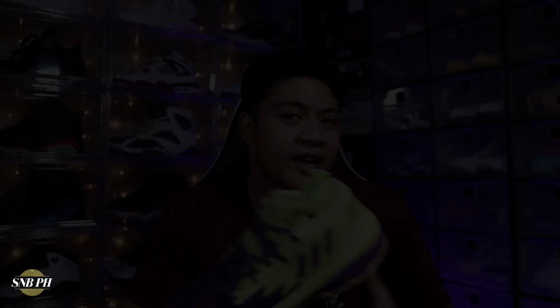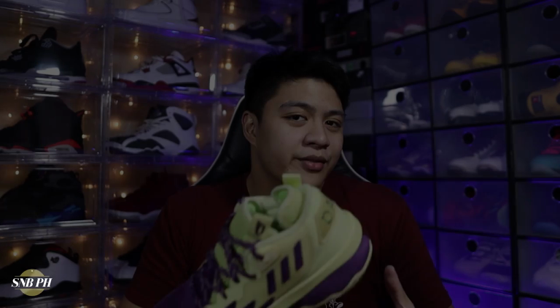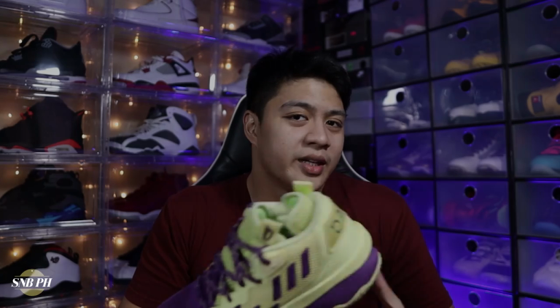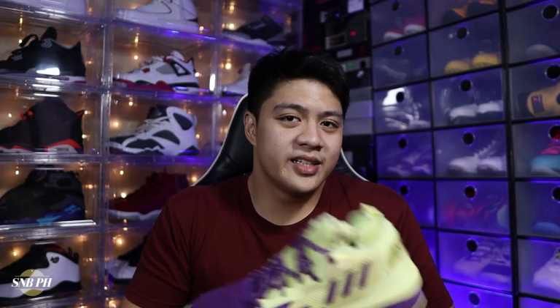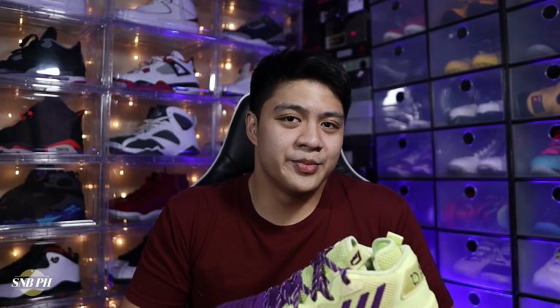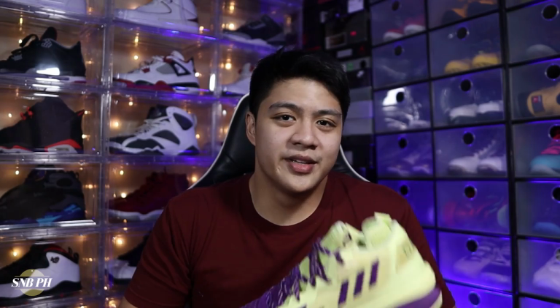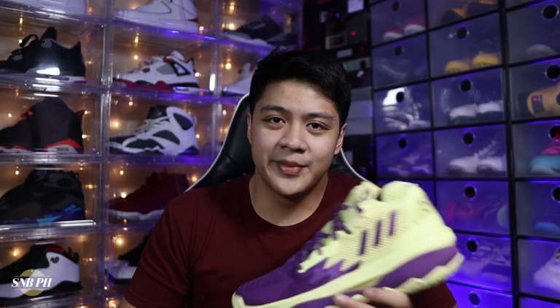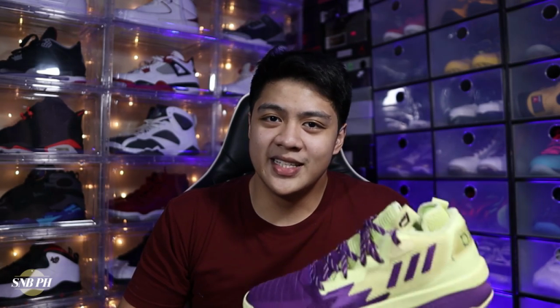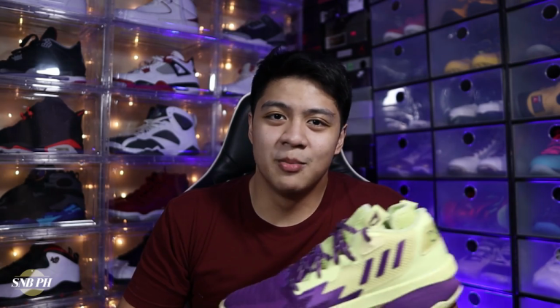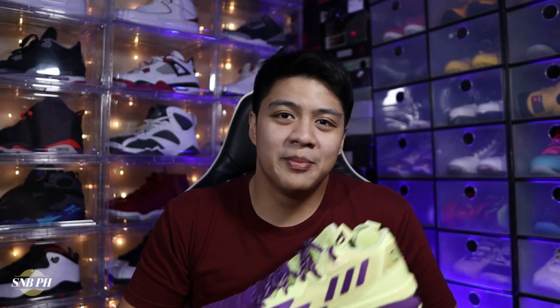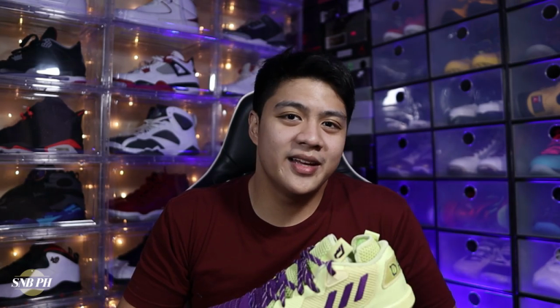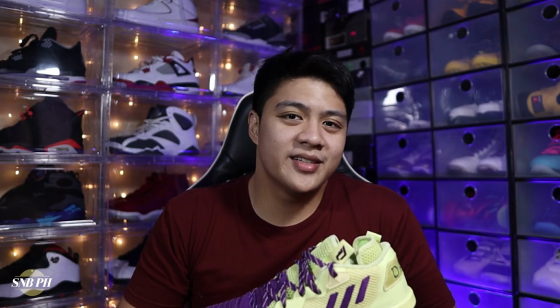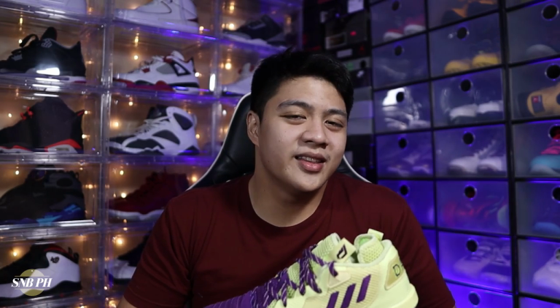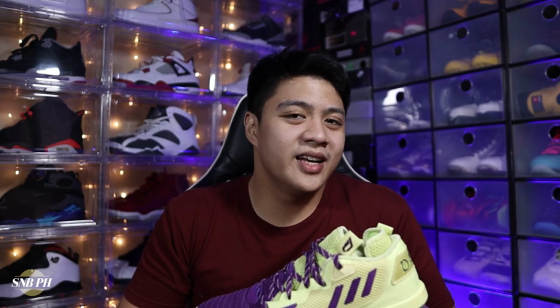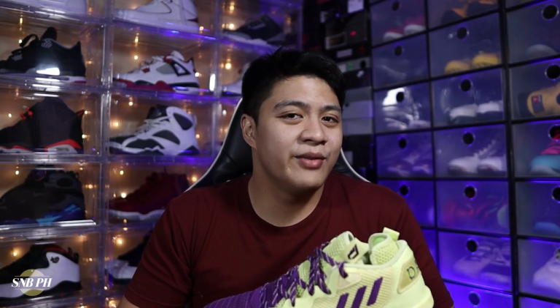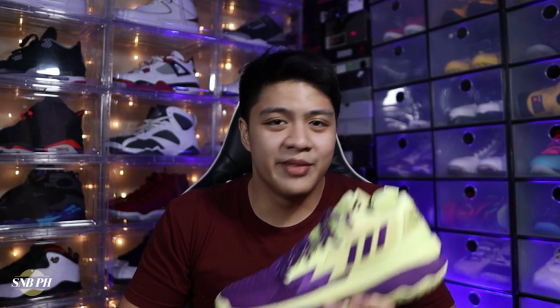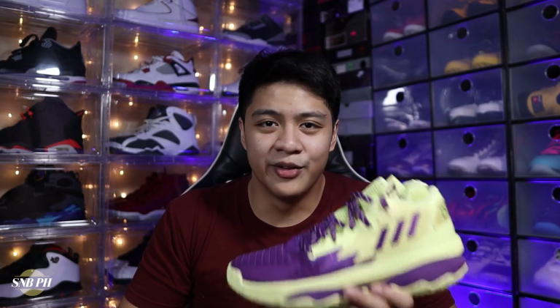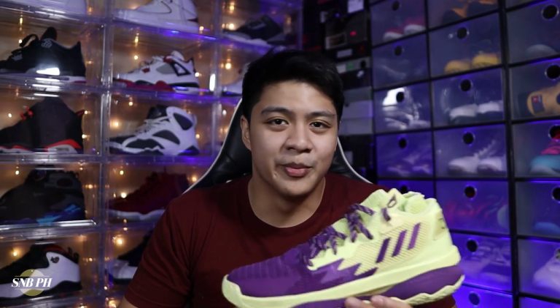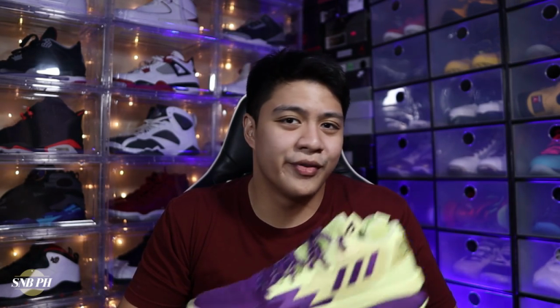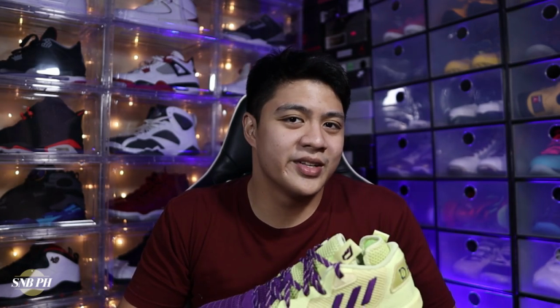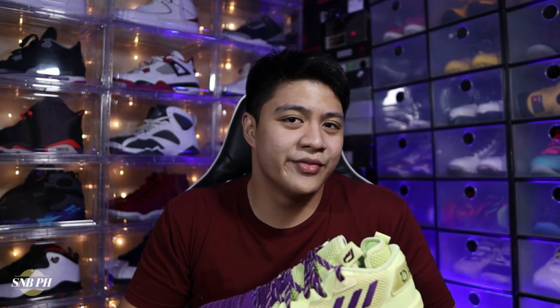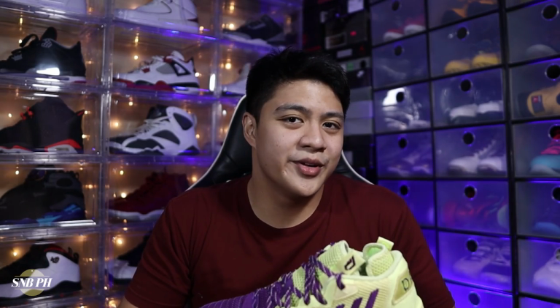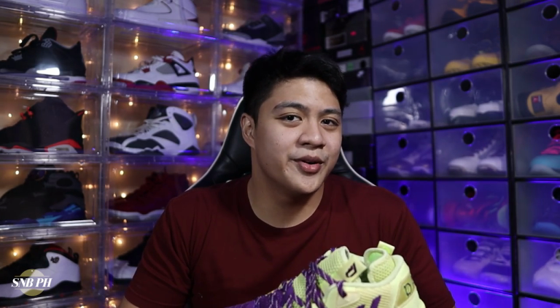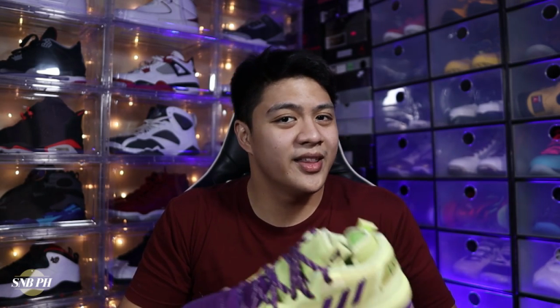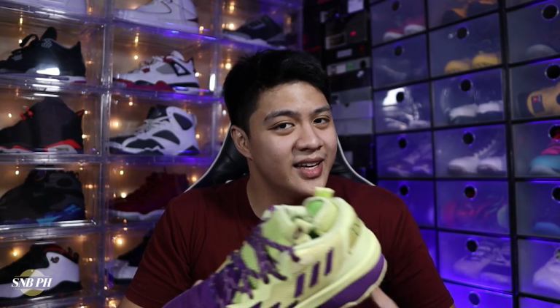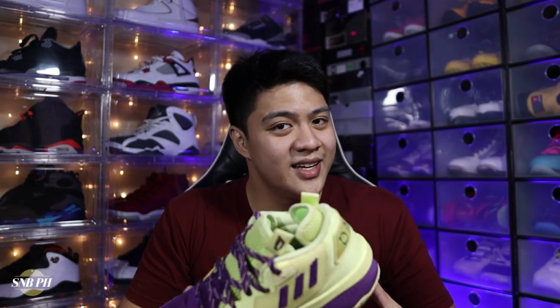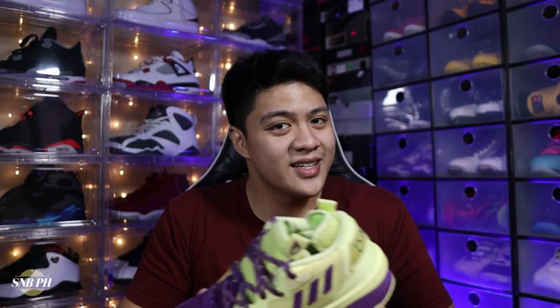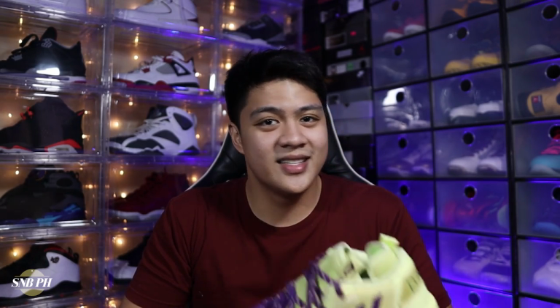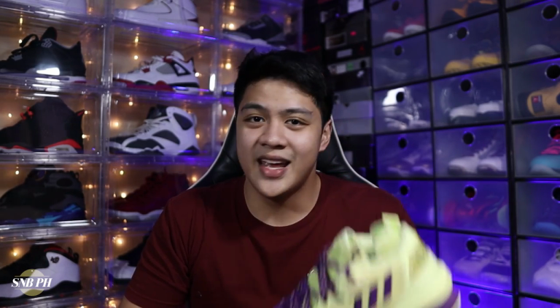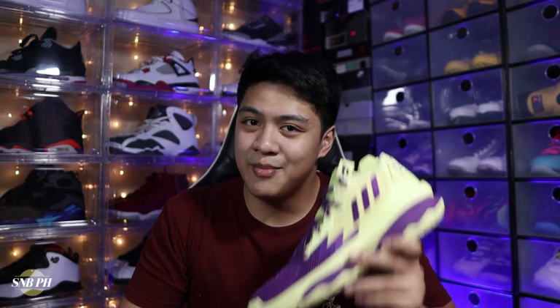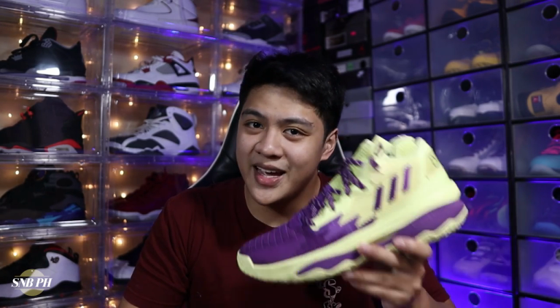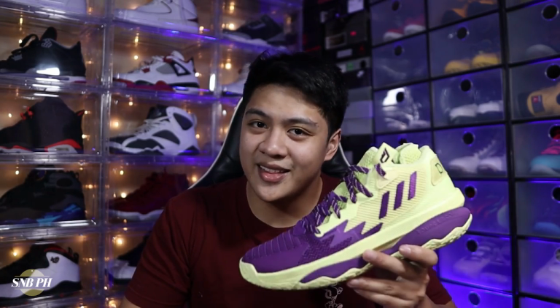Hi everyone, this is Mix from Seasonball PH and today we have the full performance review on the Adidas Dame 8.